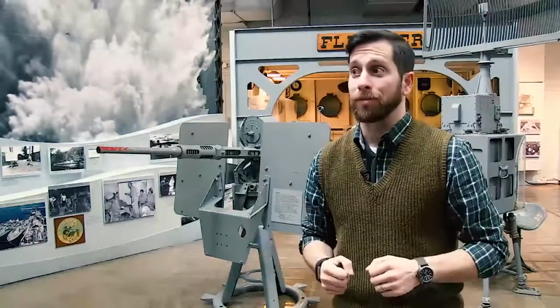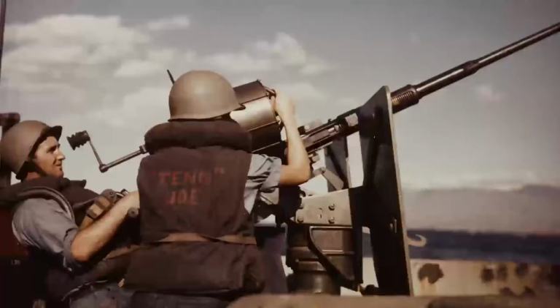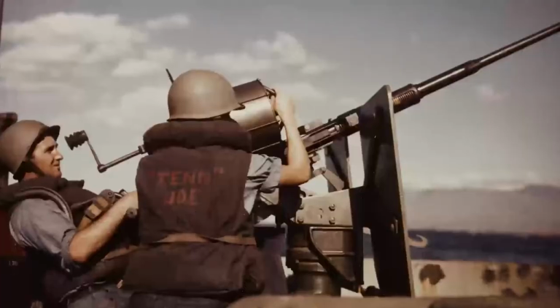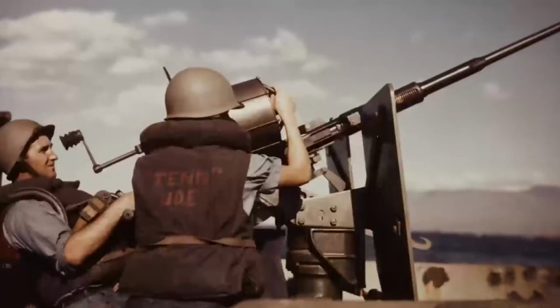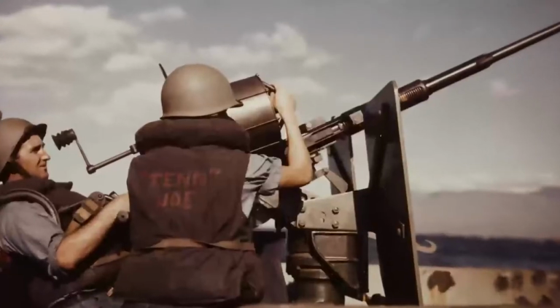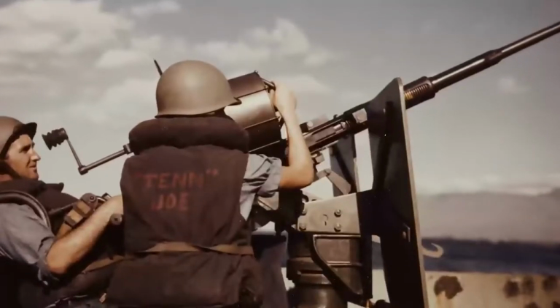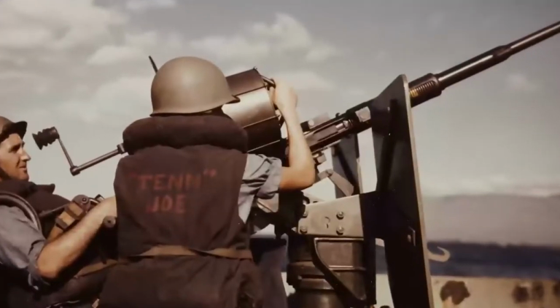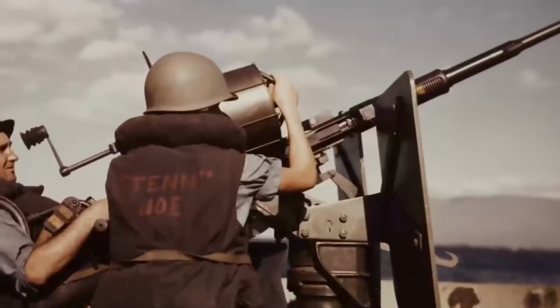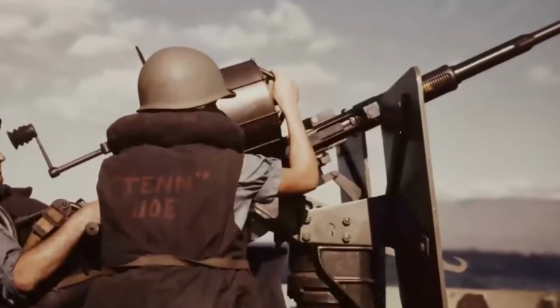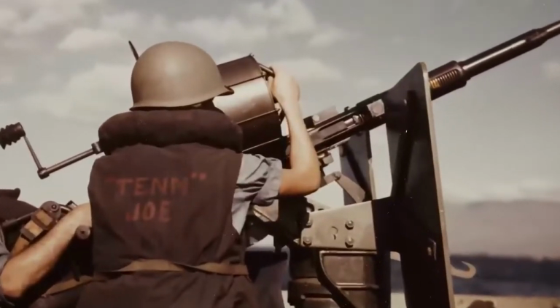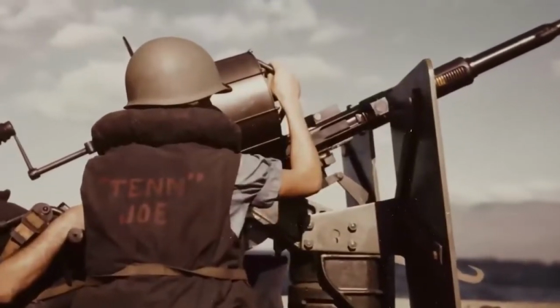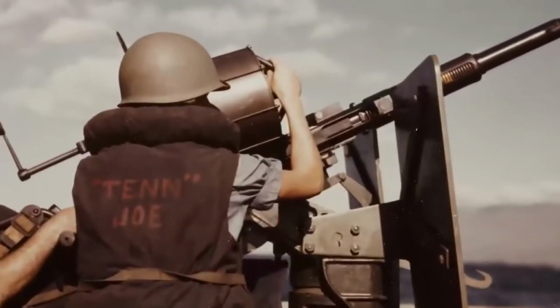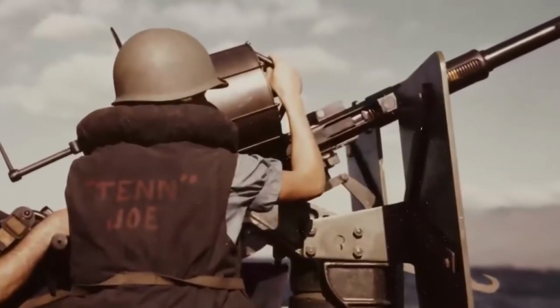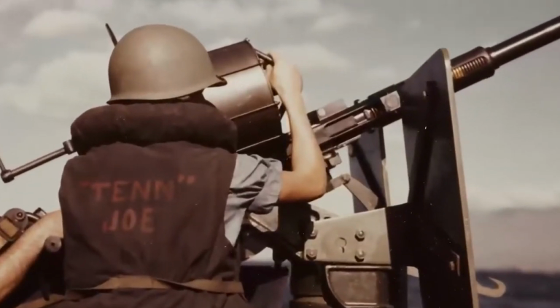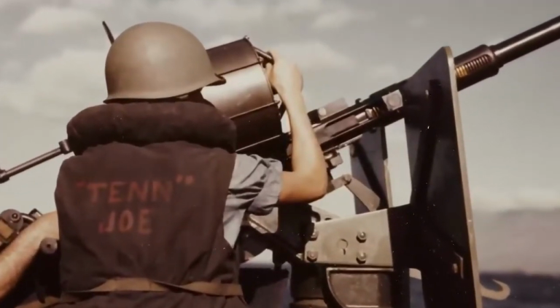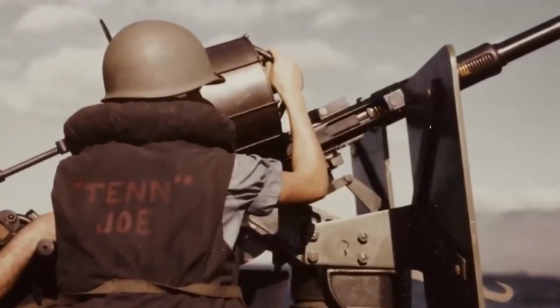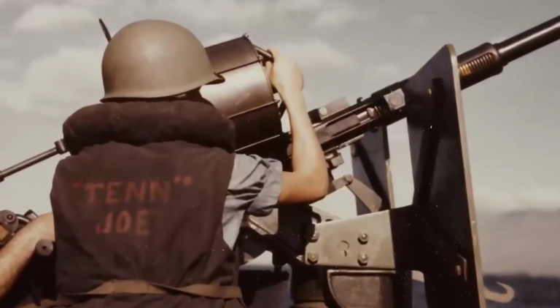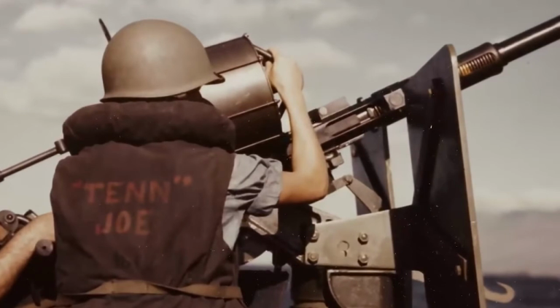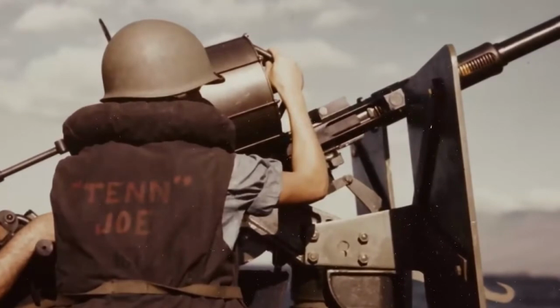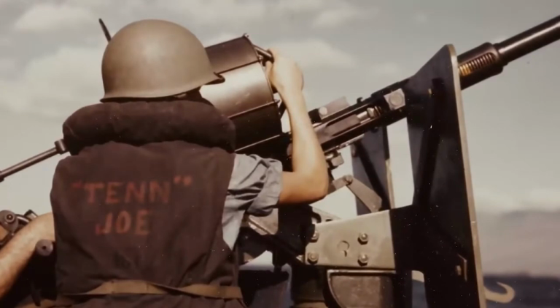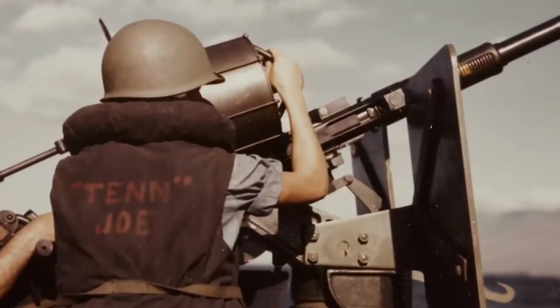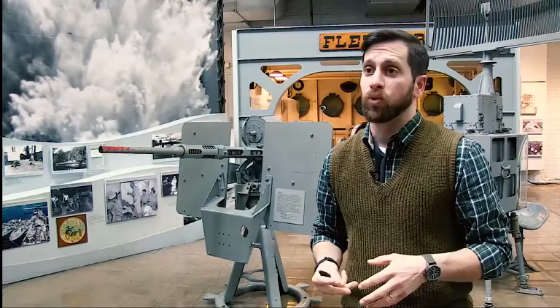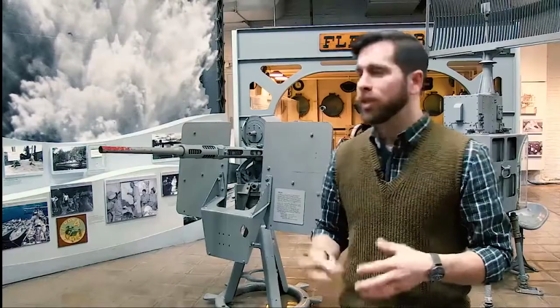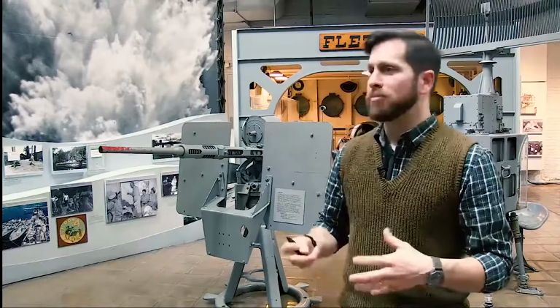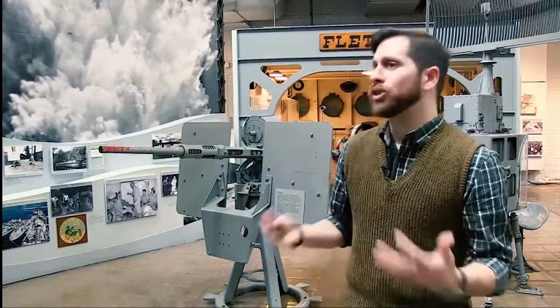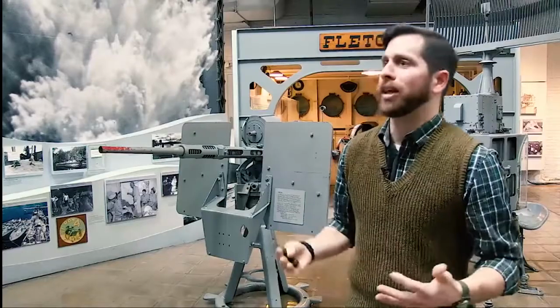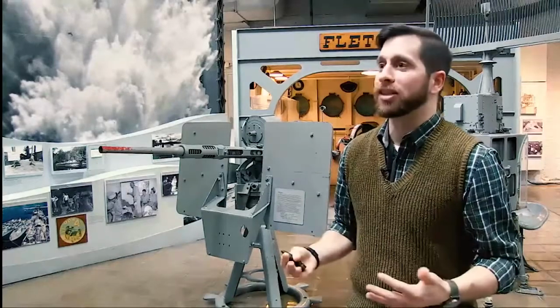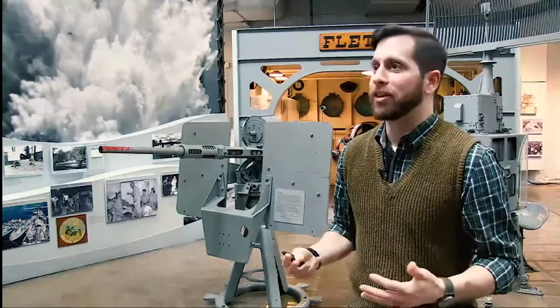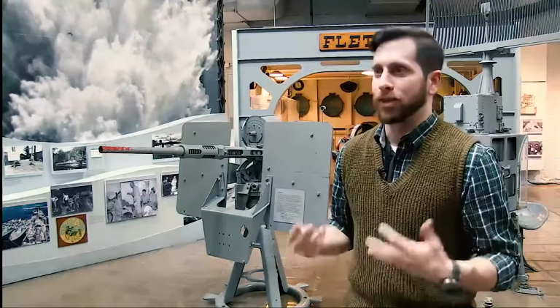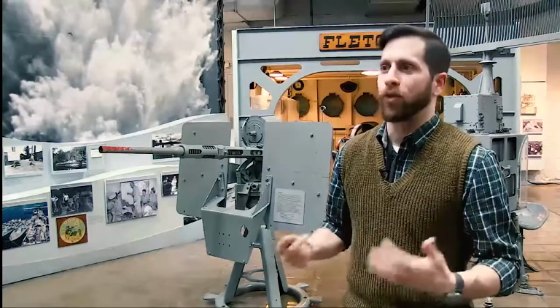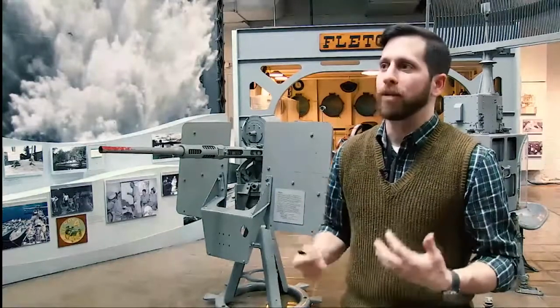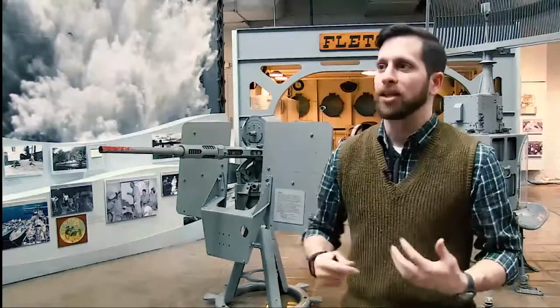The third position on this gun is the loader, and his main job is to really make sure that this gun doesn't run empty.